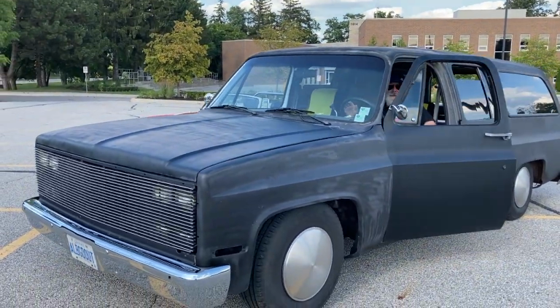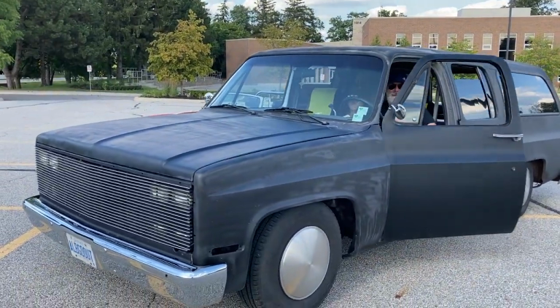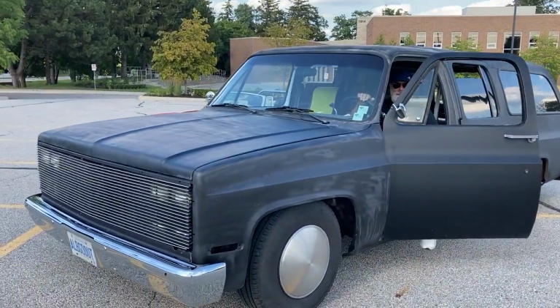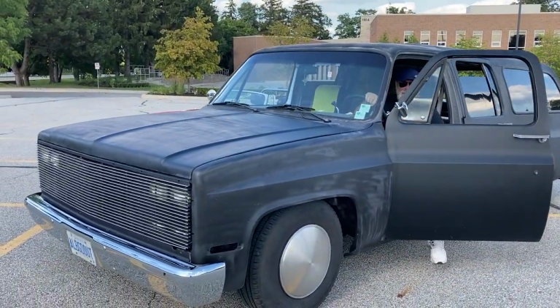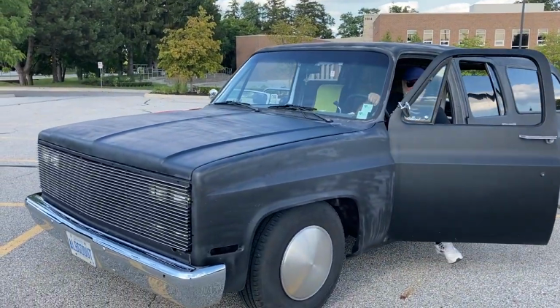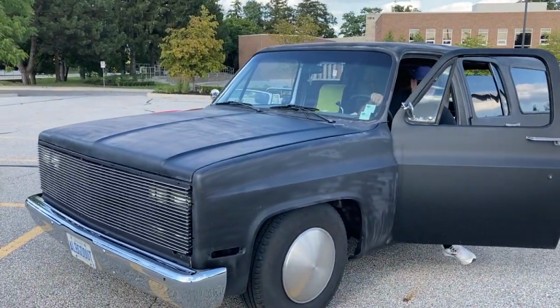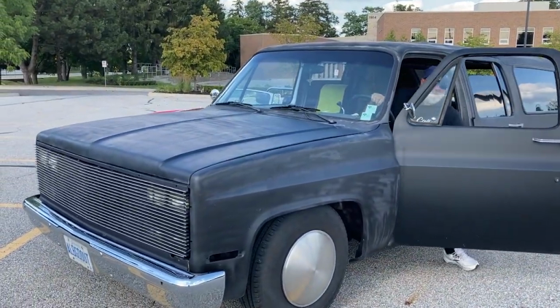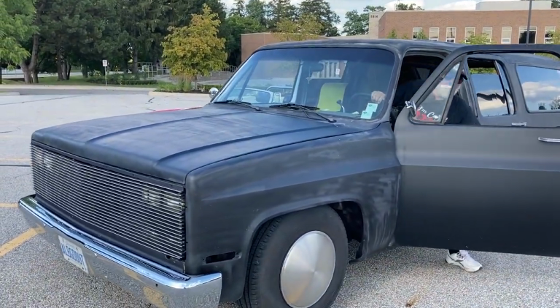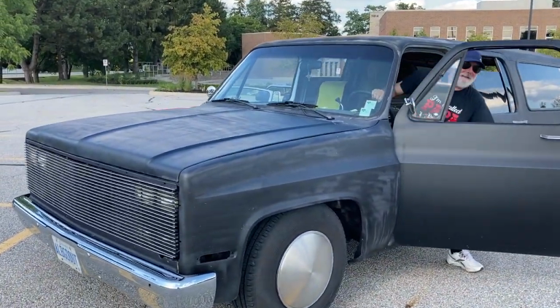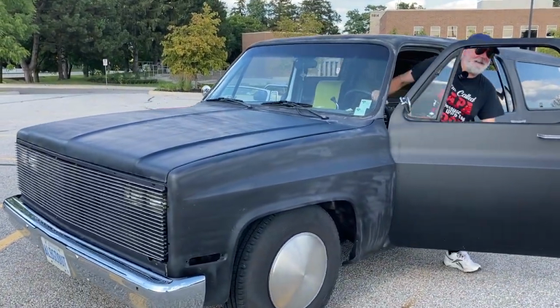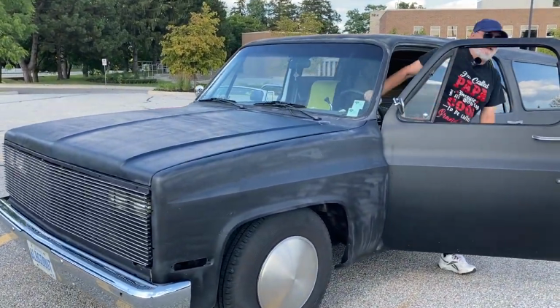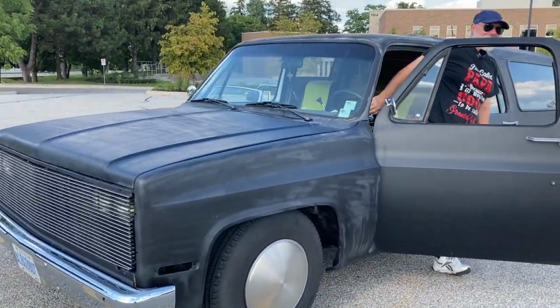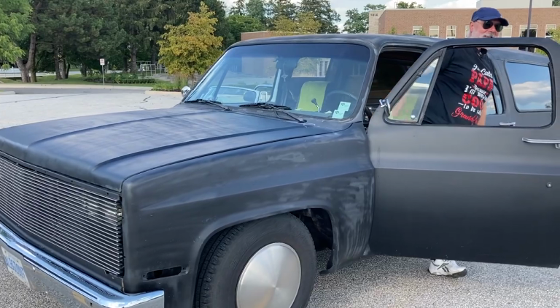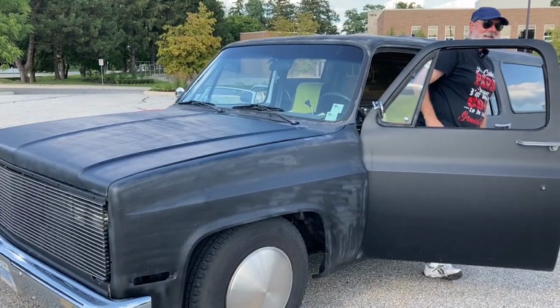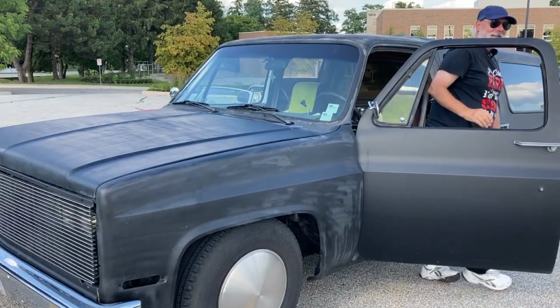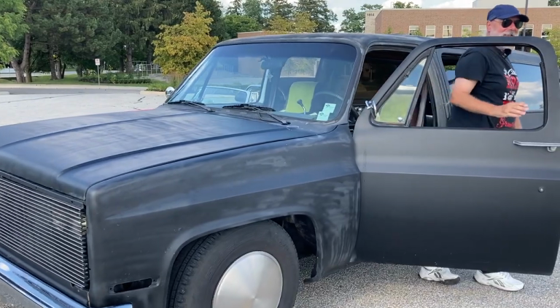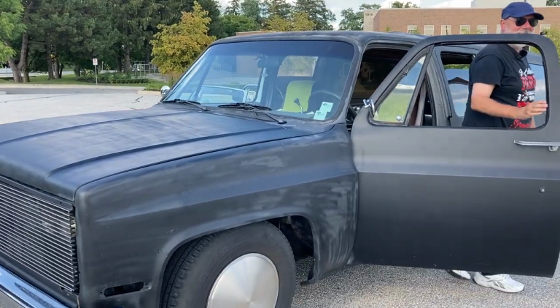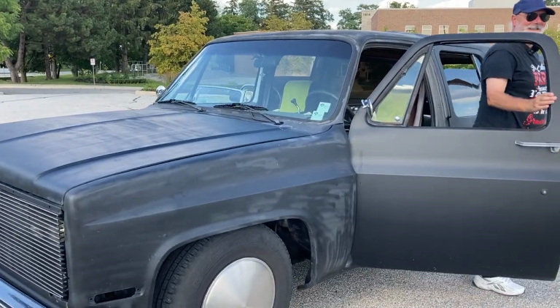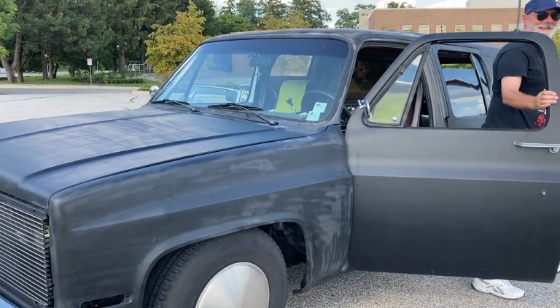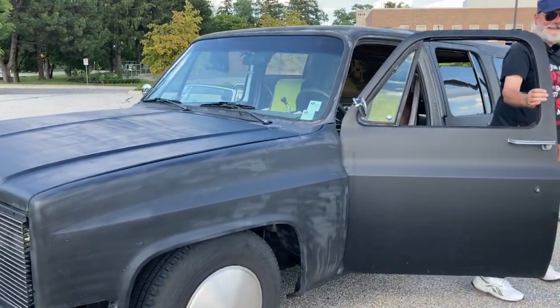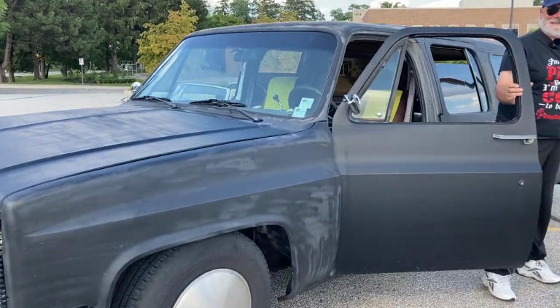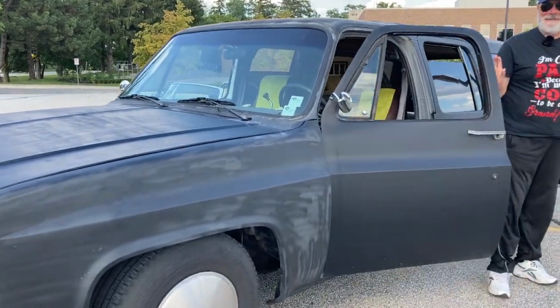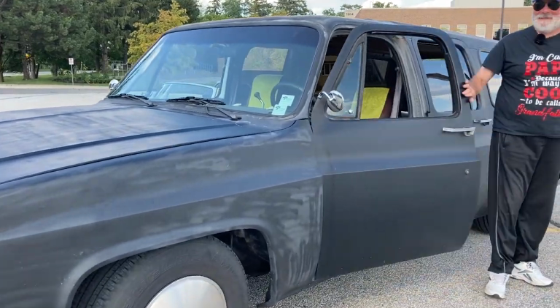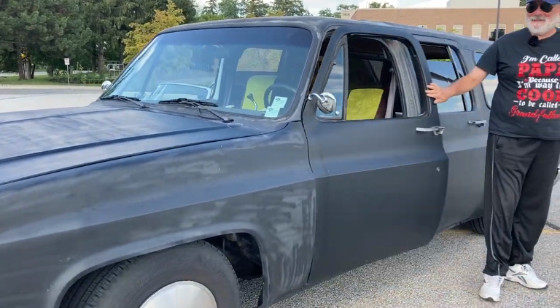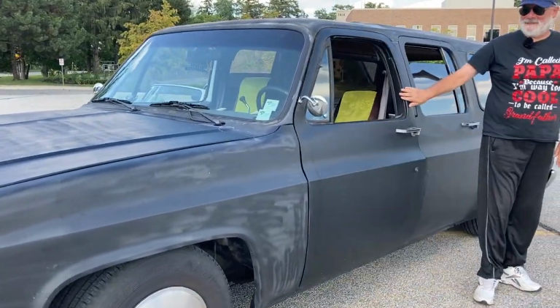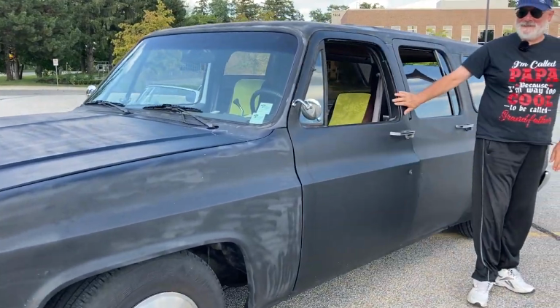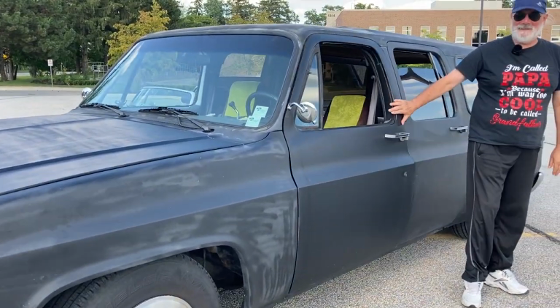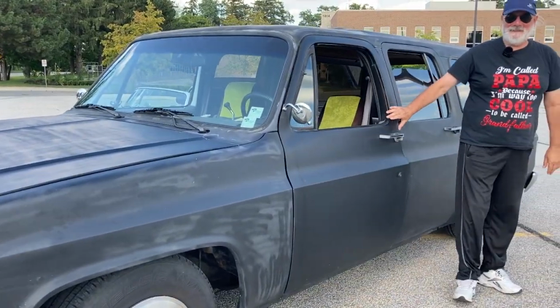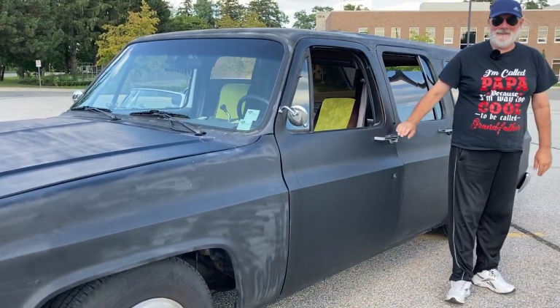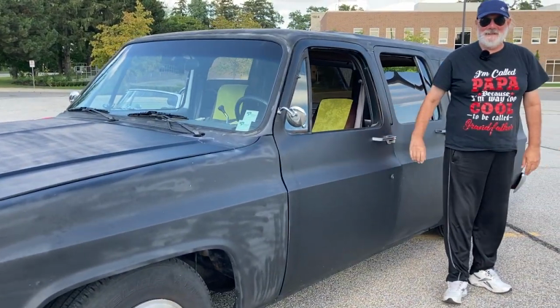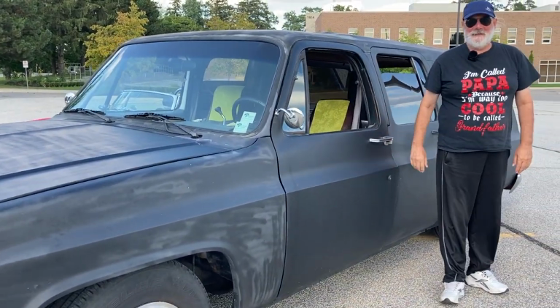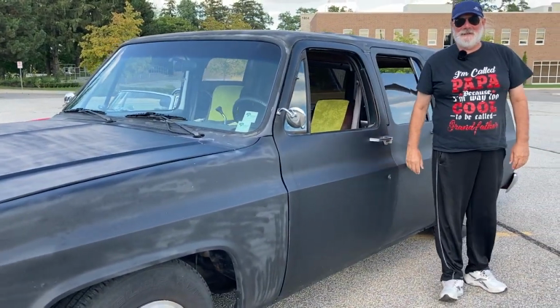Harry, I gotta say man, this is one scary looking truck. Tell me what it is.